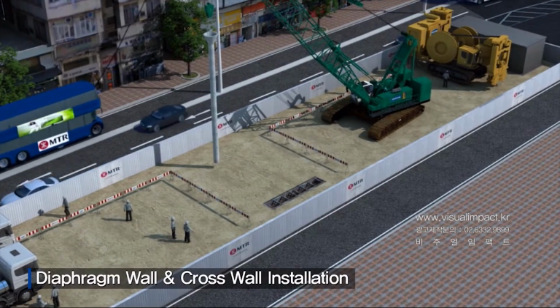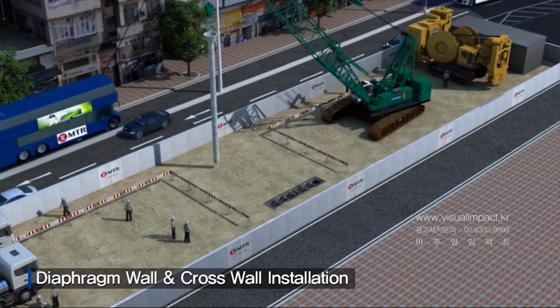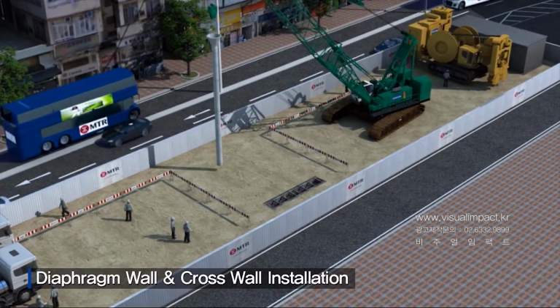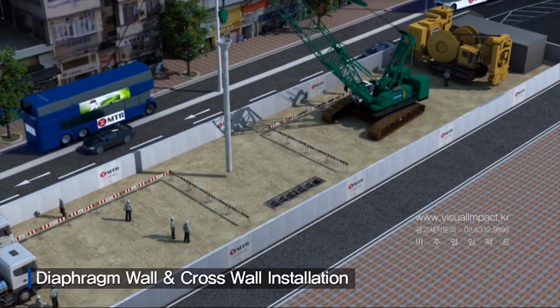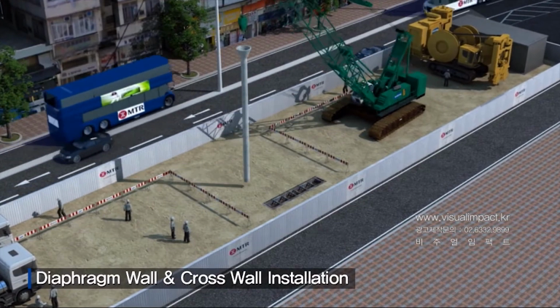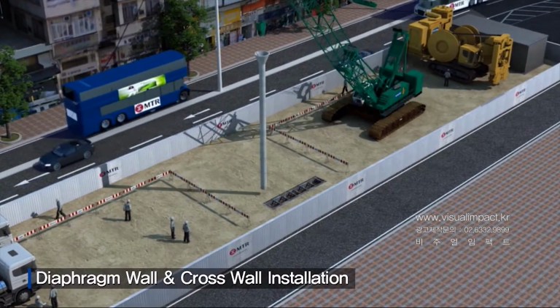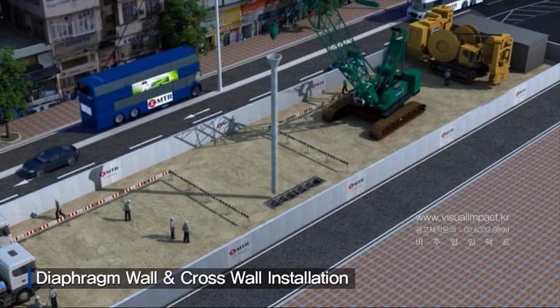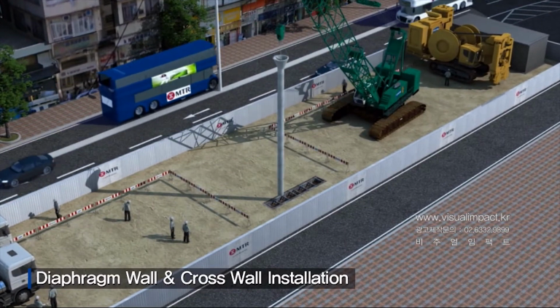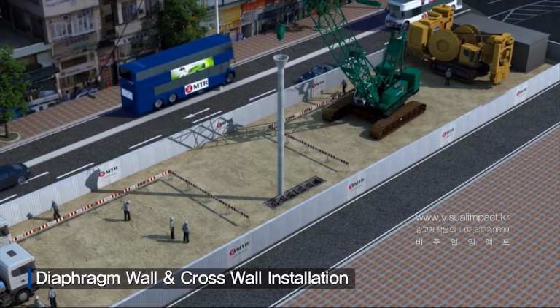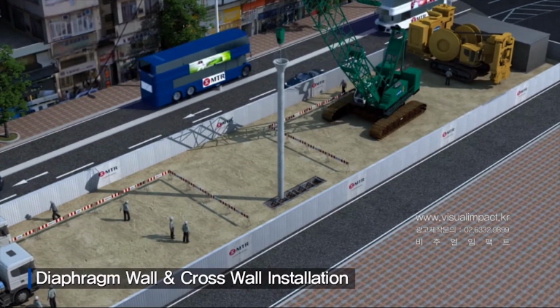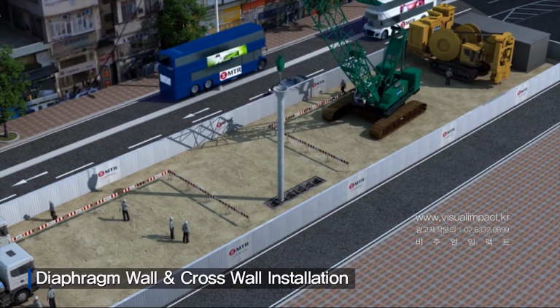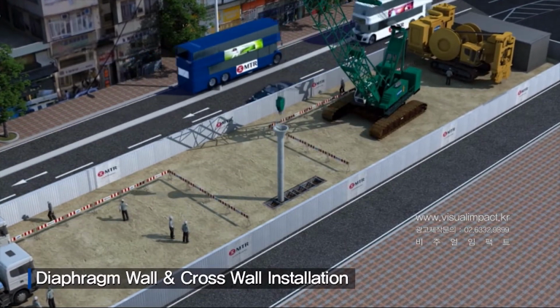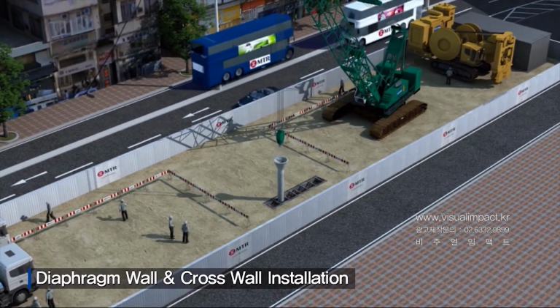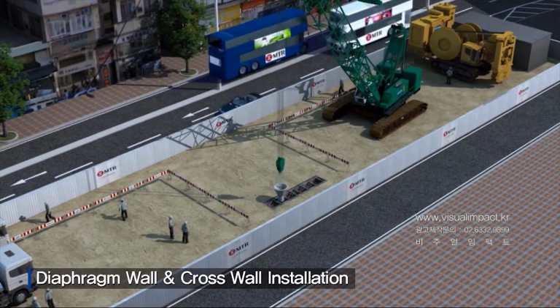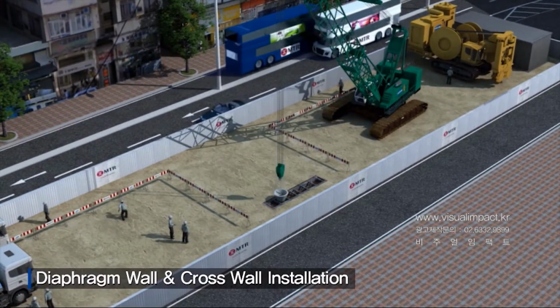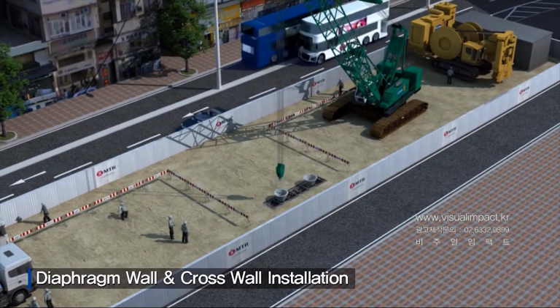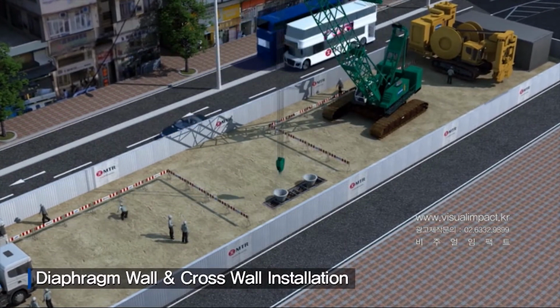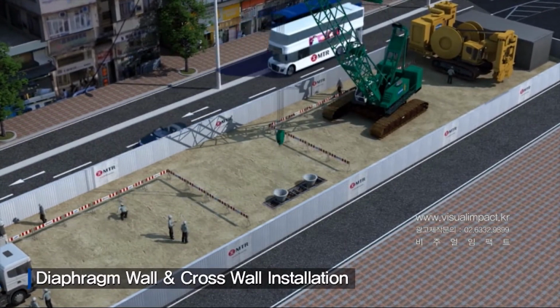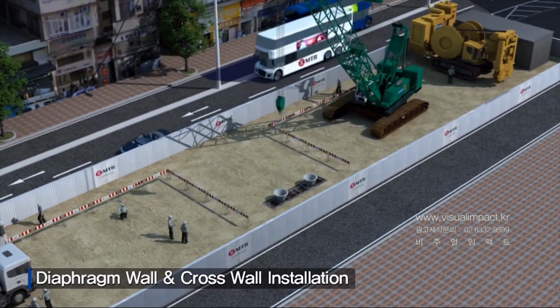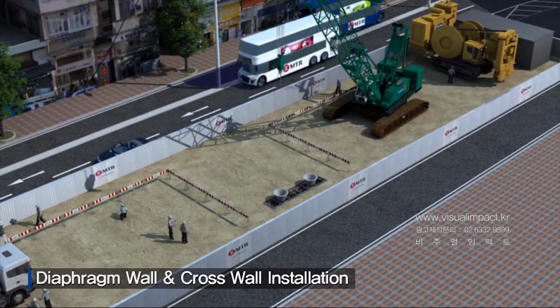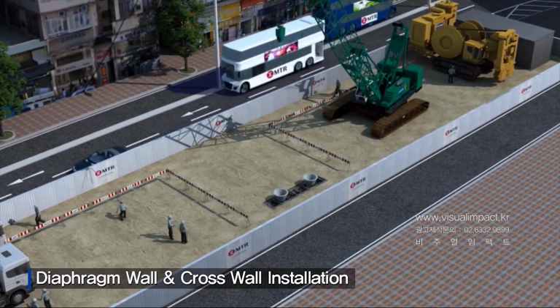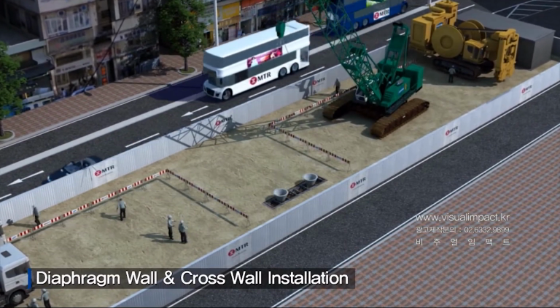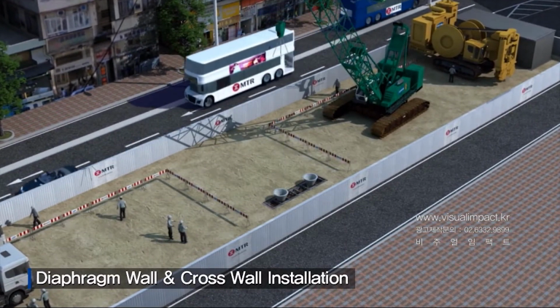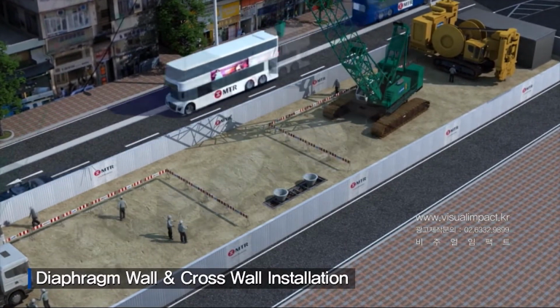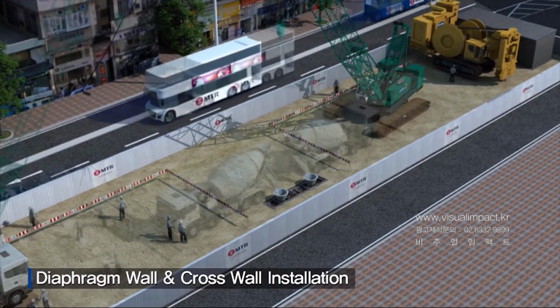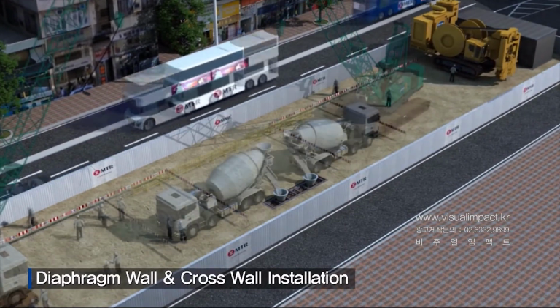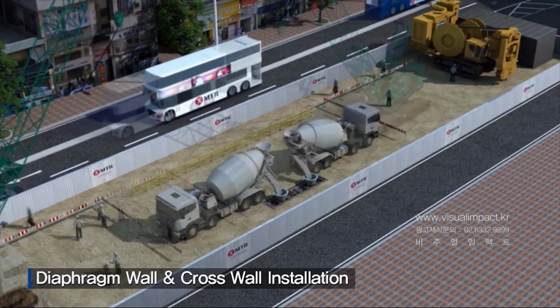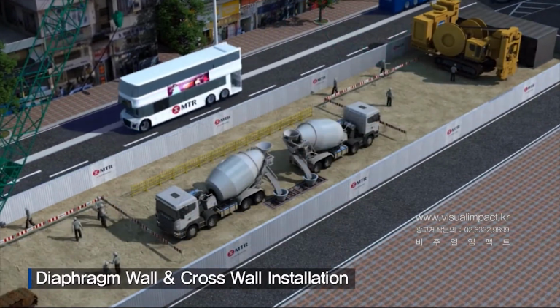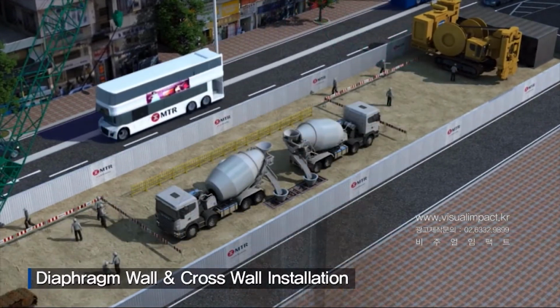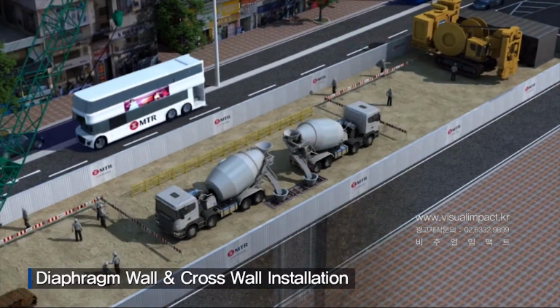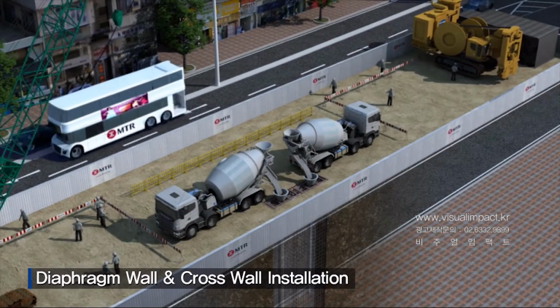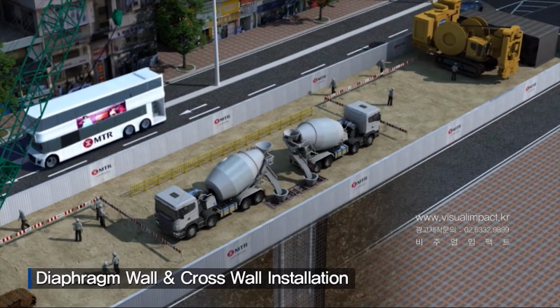Then, reinforcement cages will be inserted, and tremie concrete will be placed.